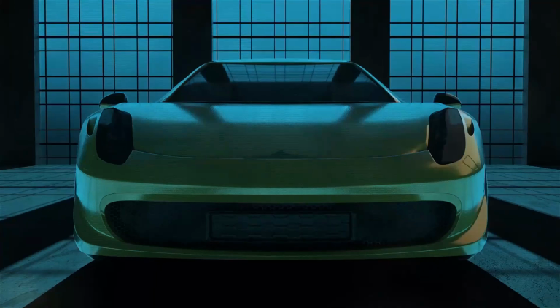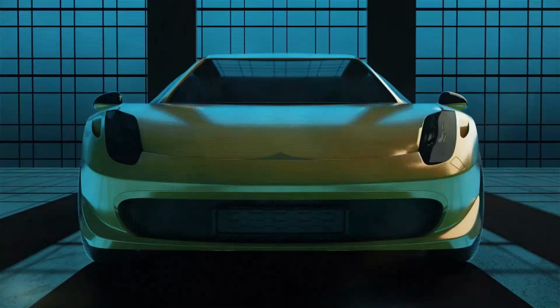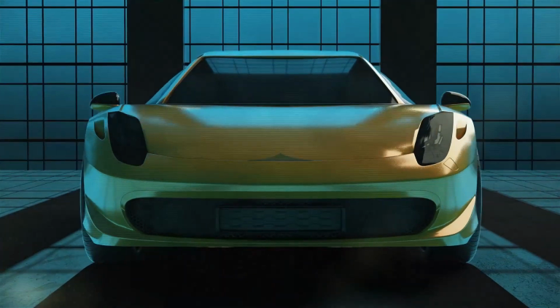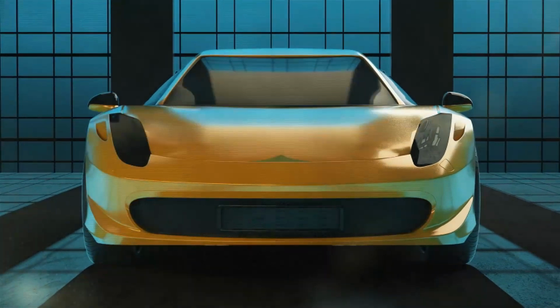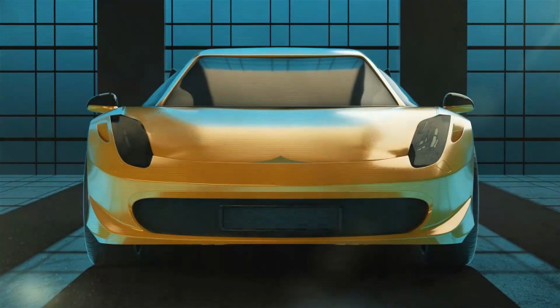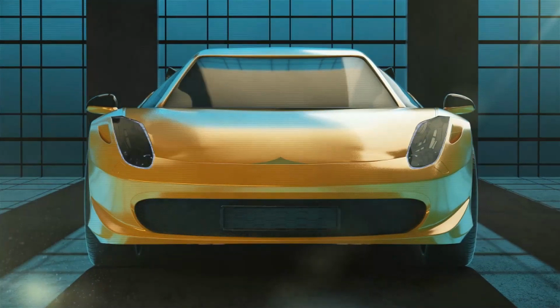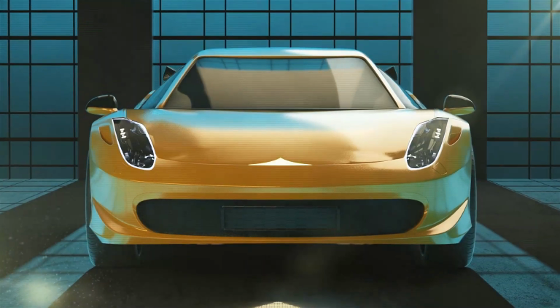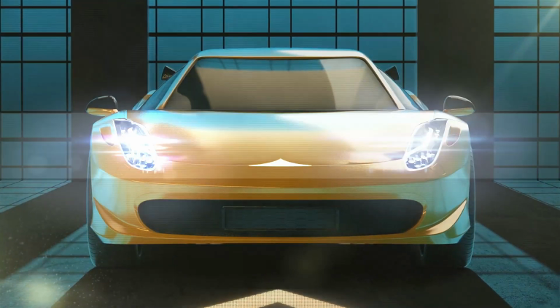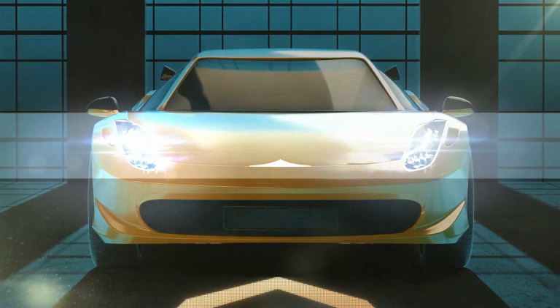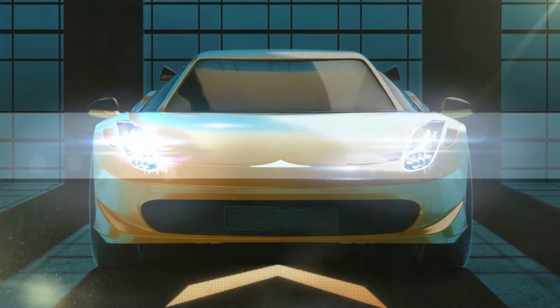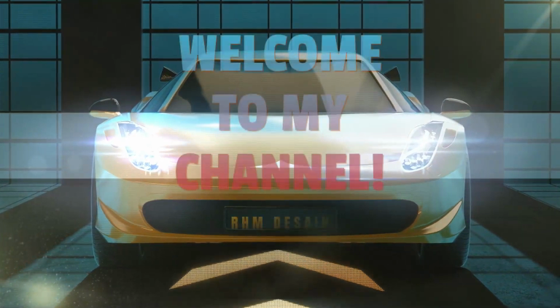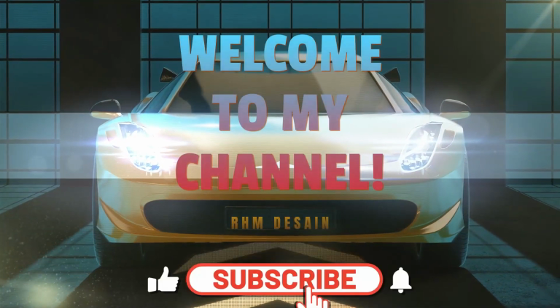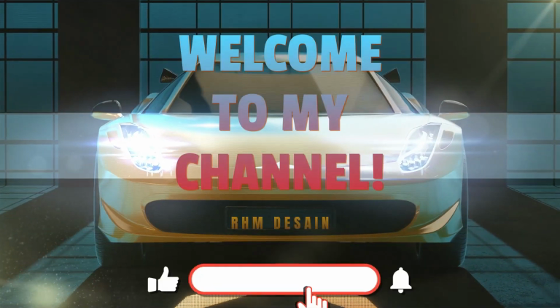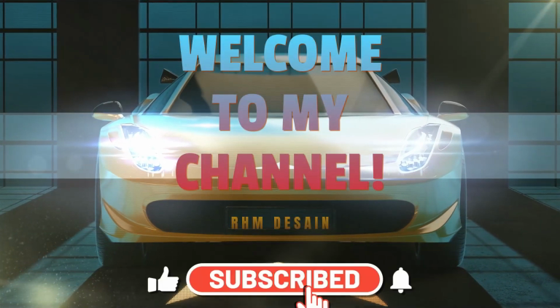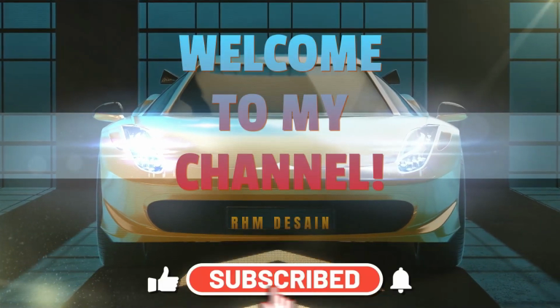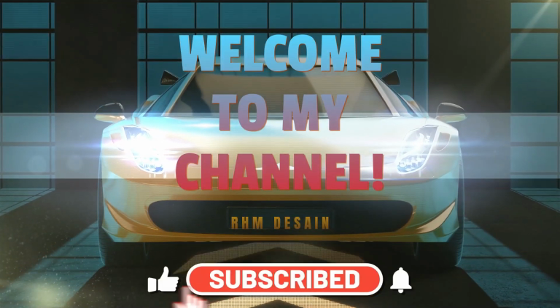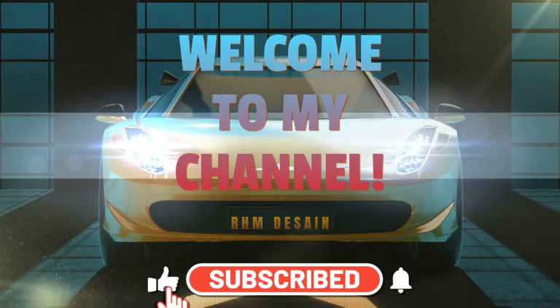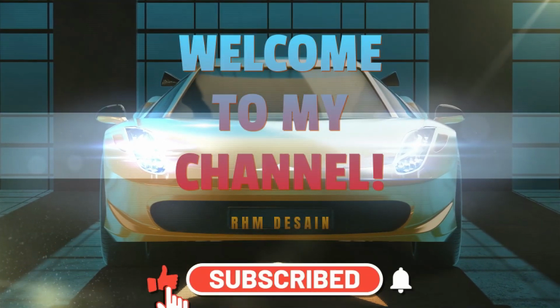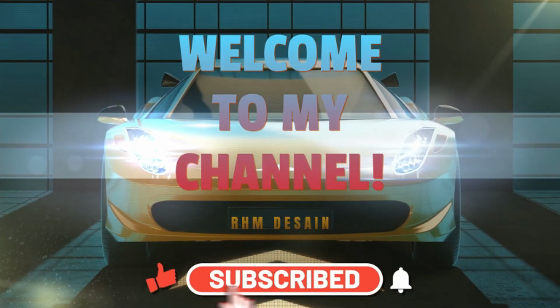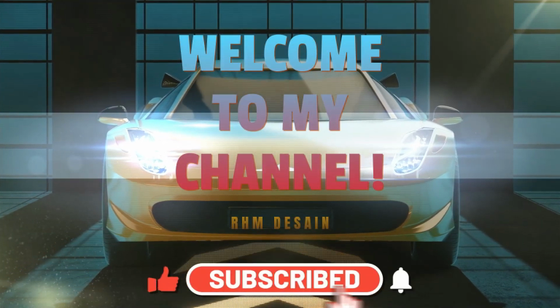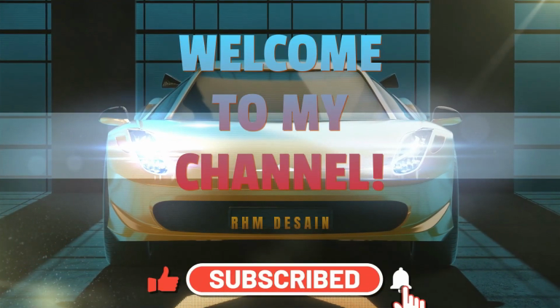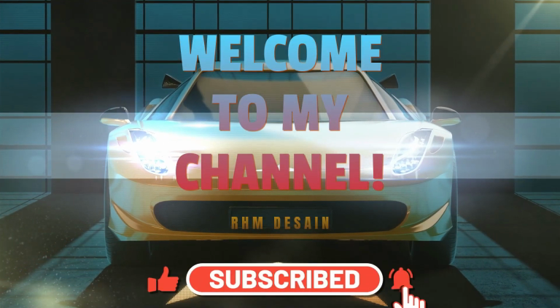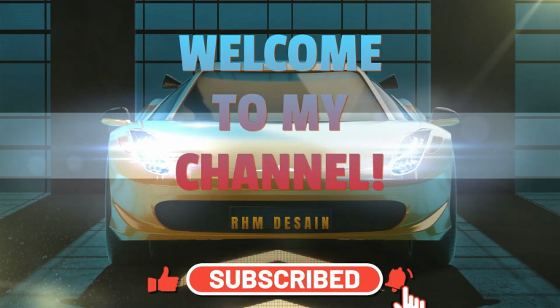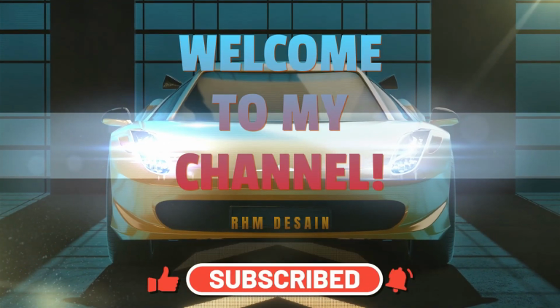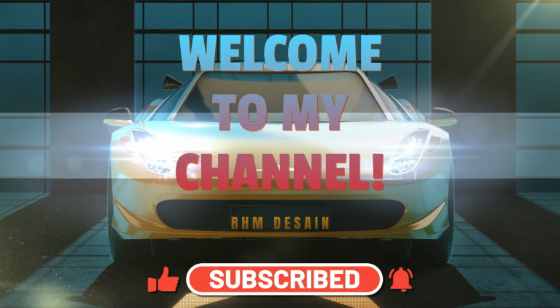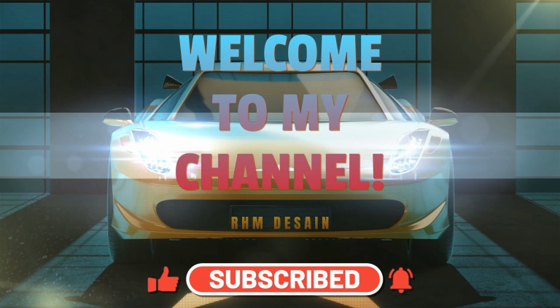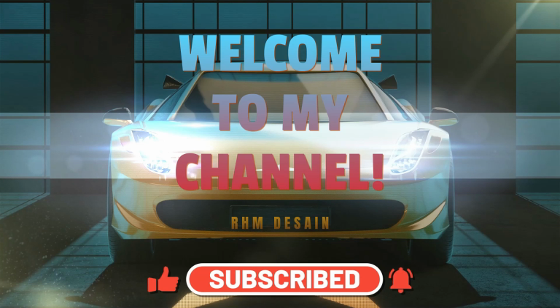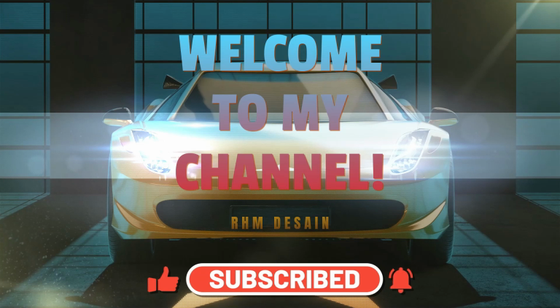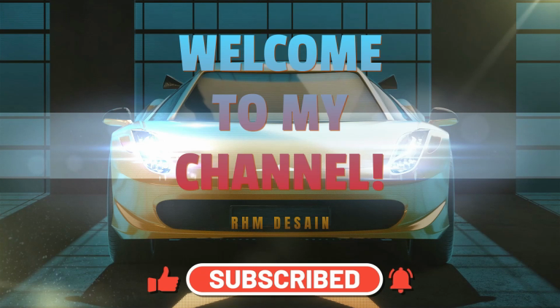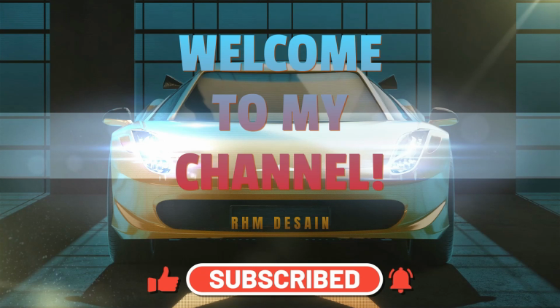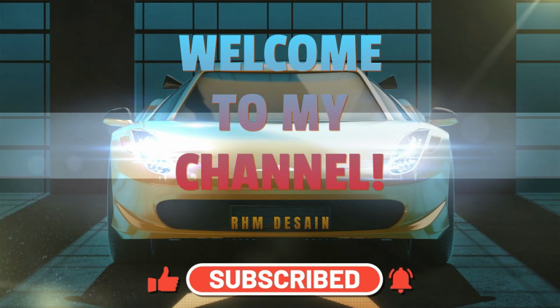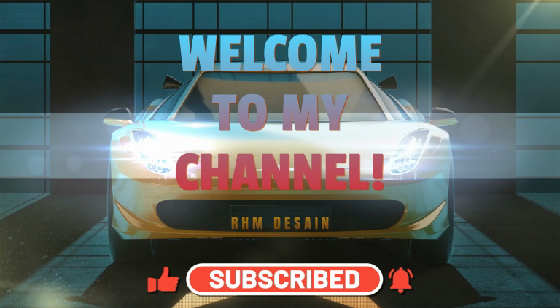Hi everyone, welcome back to my channel. Before we start, make sure to subscribe to my channel, thank you.